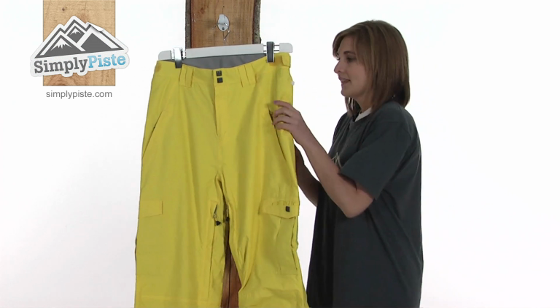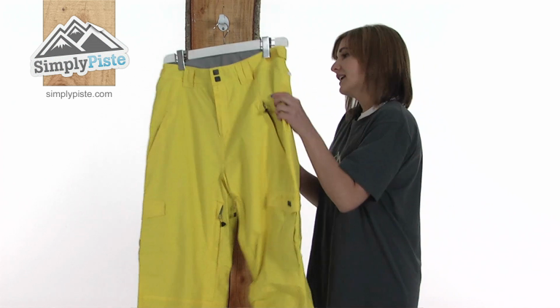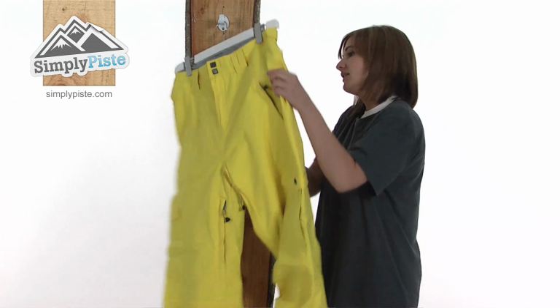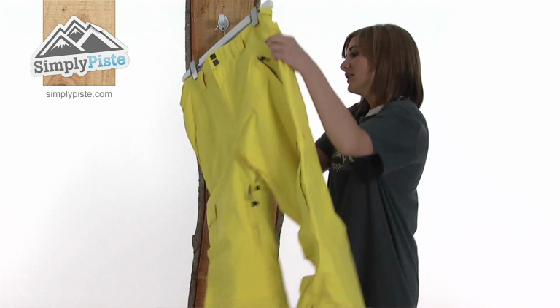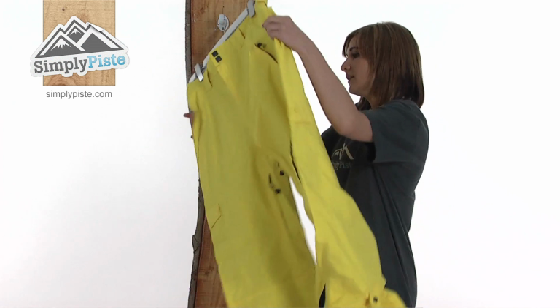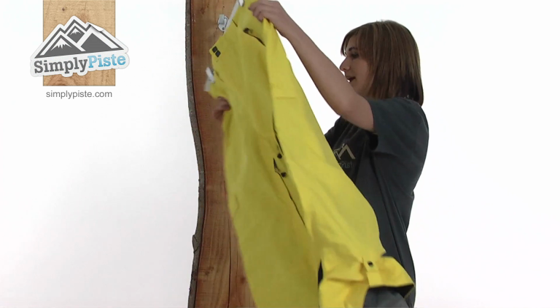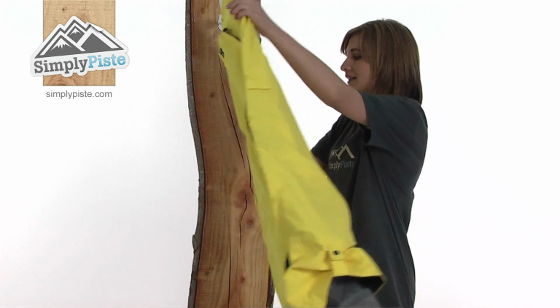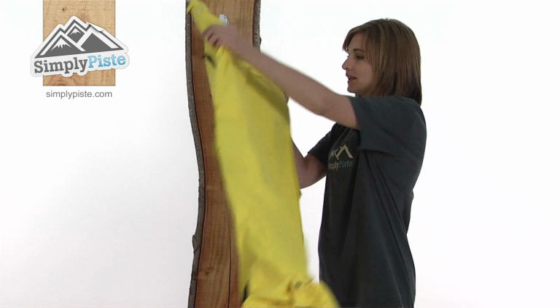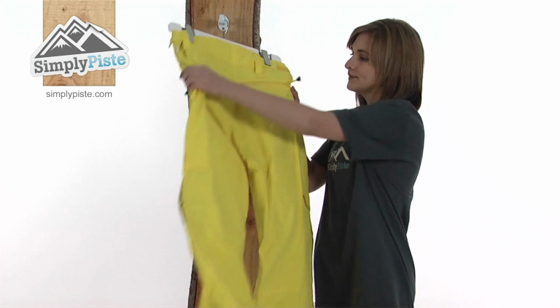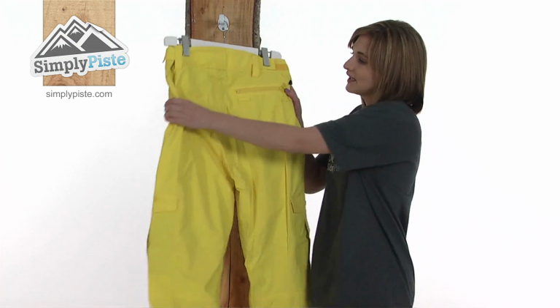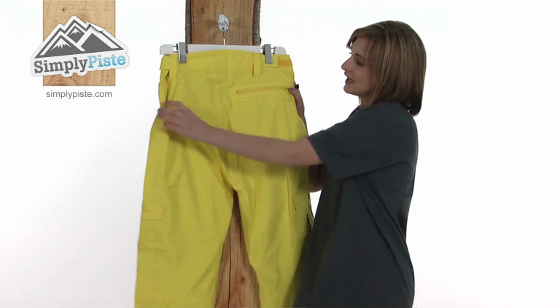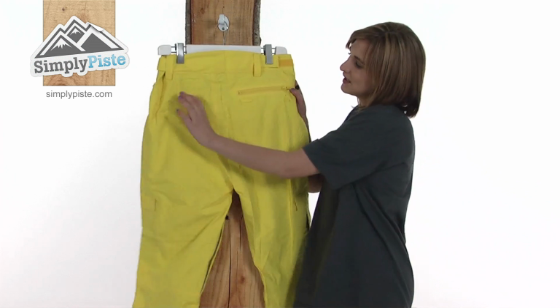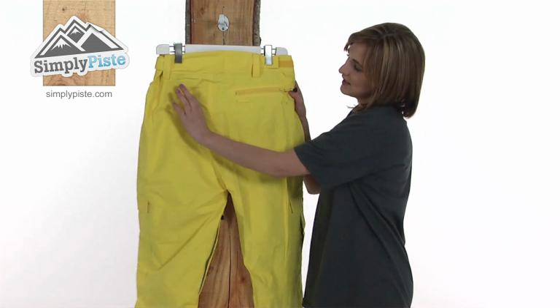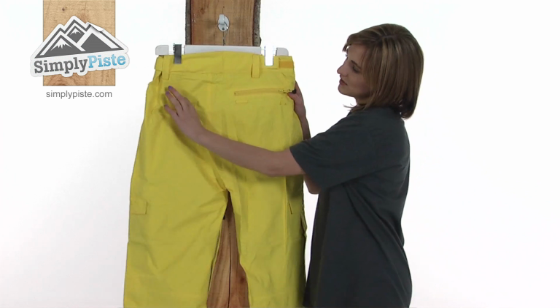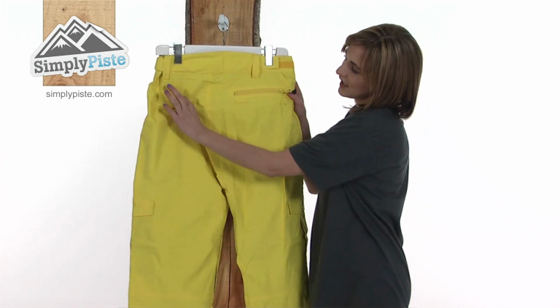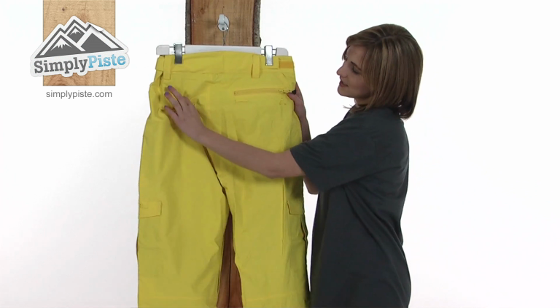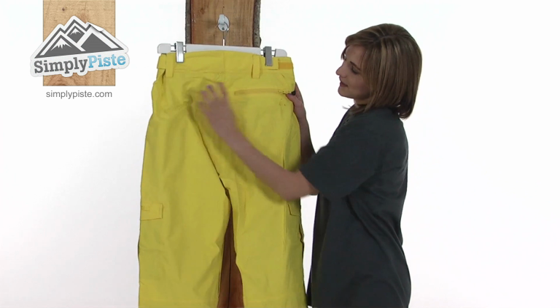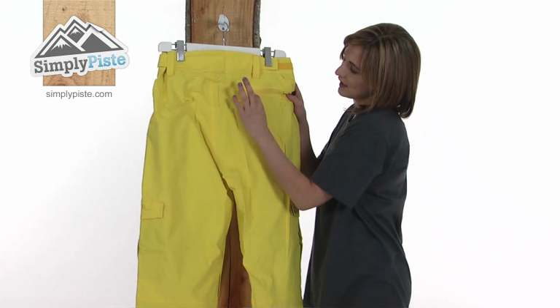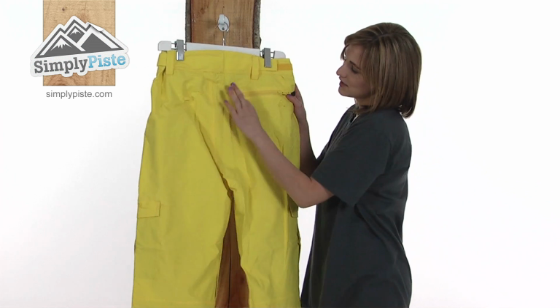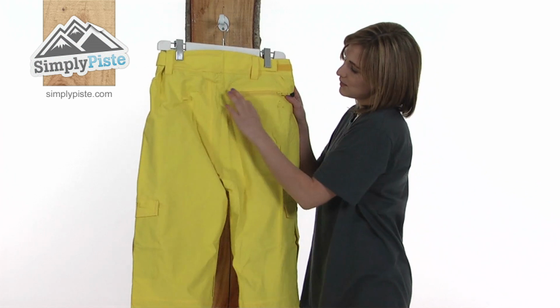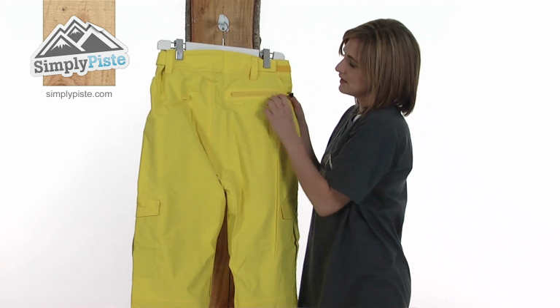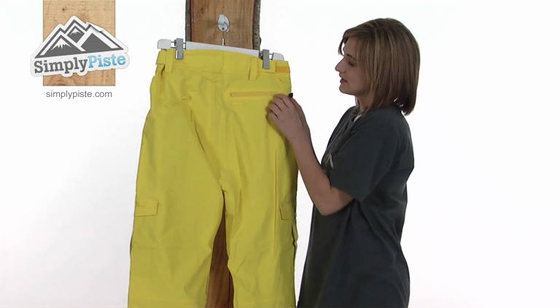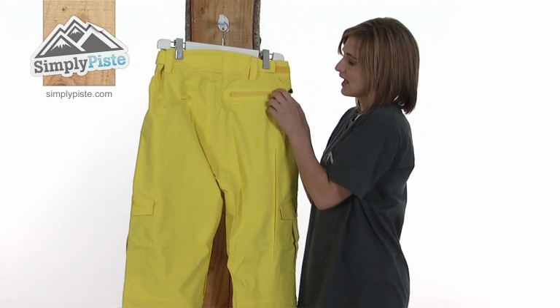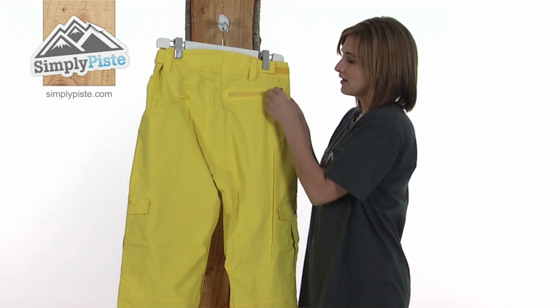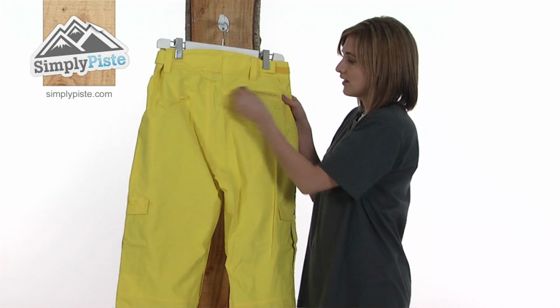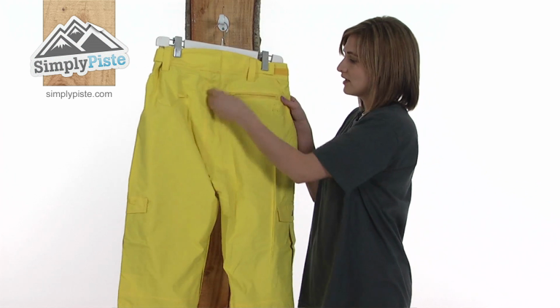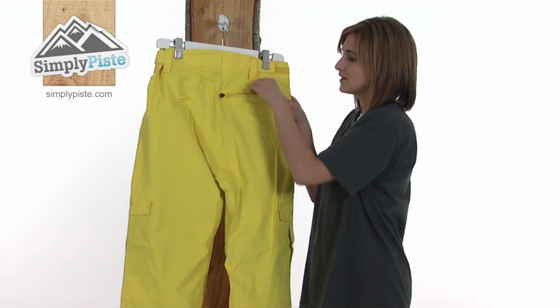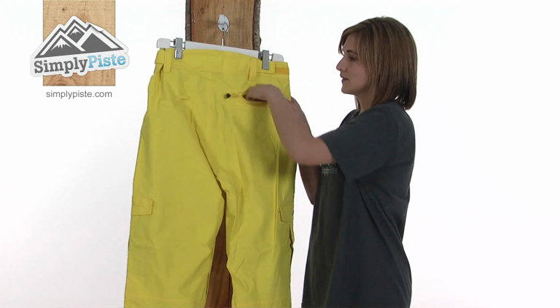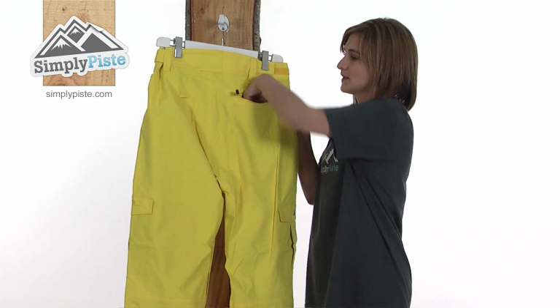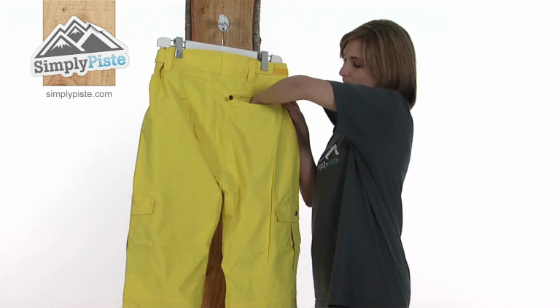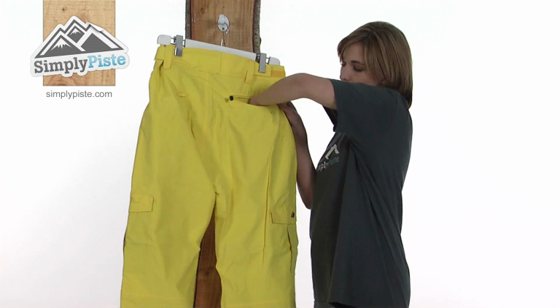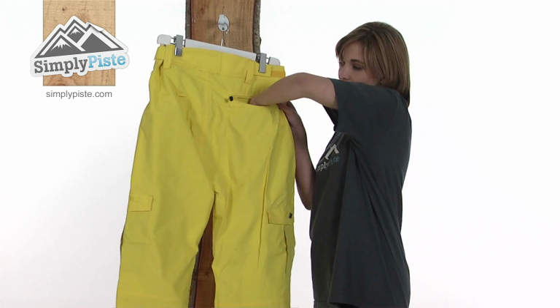Let's turn it around to look at the back now. Again, you can see those jacket-to-pant connection points and another useful zippered pocket.